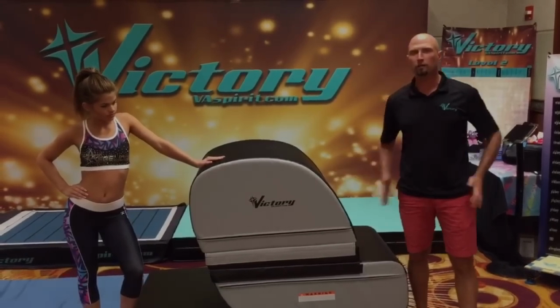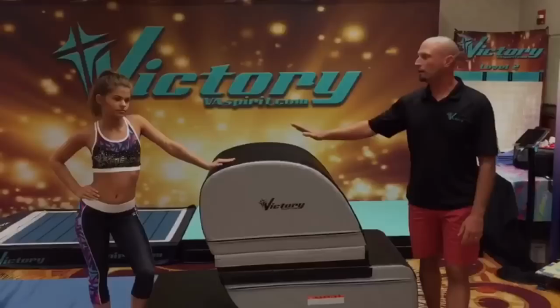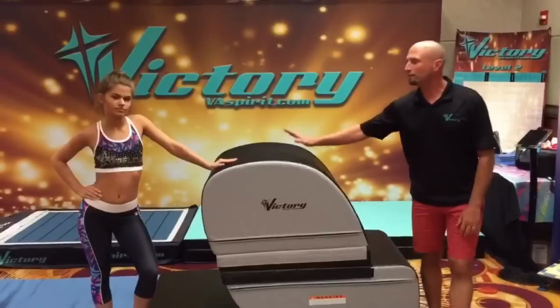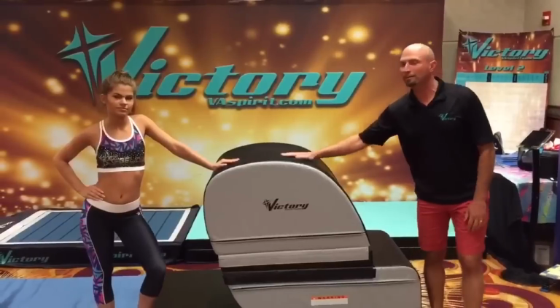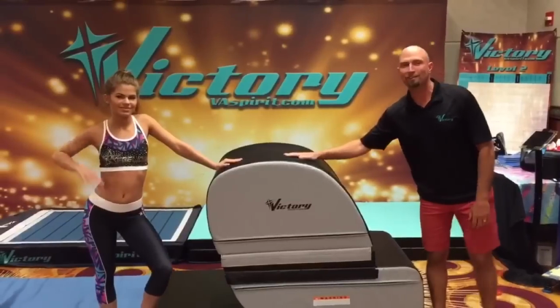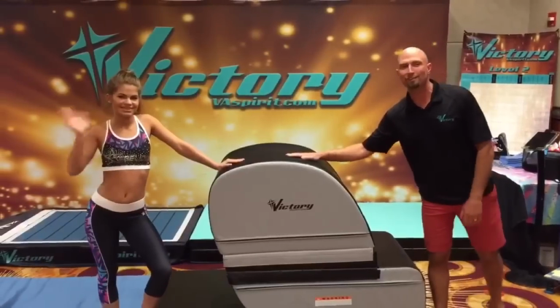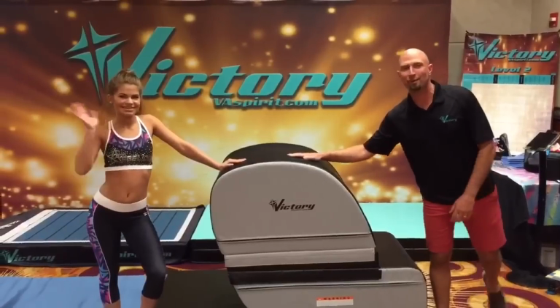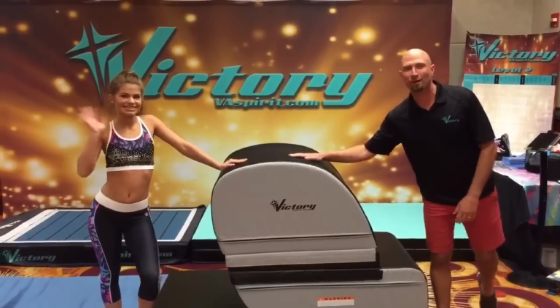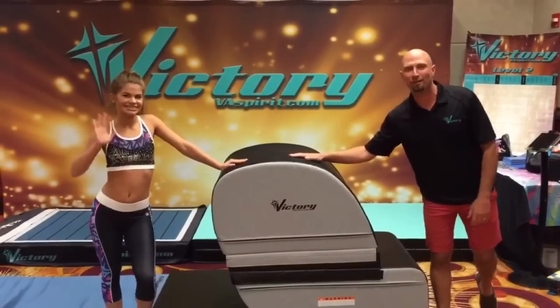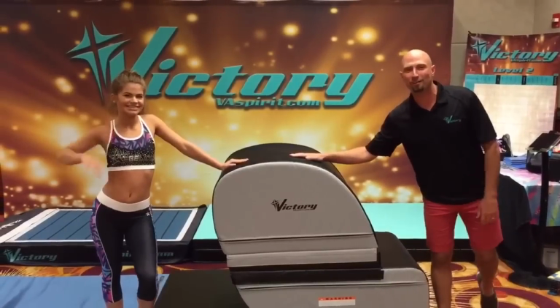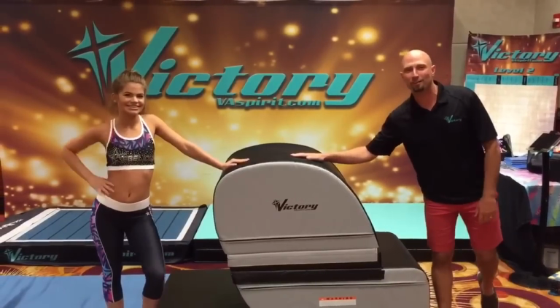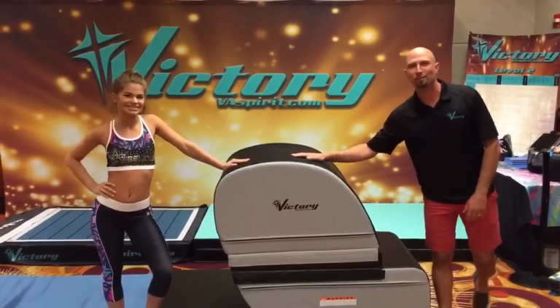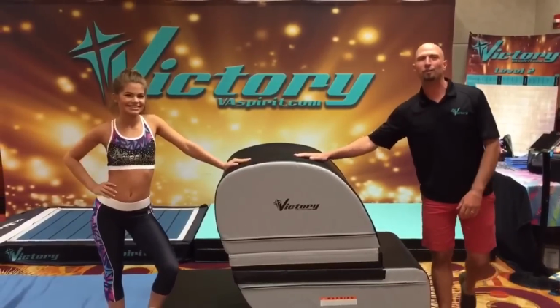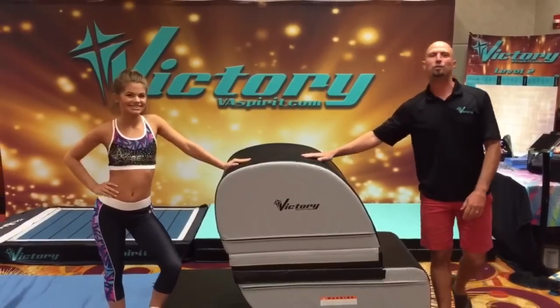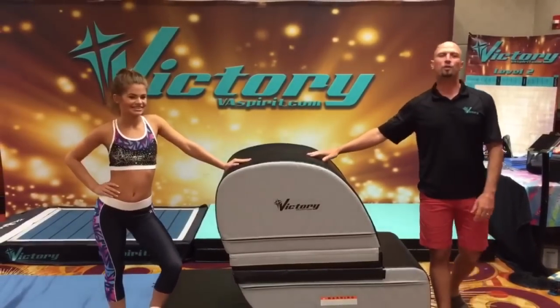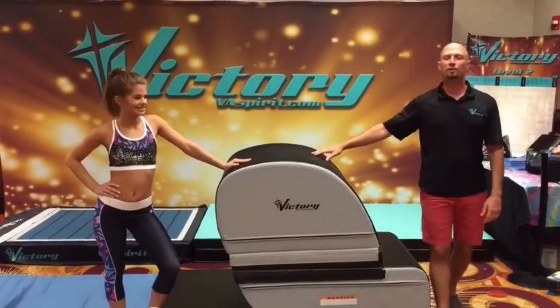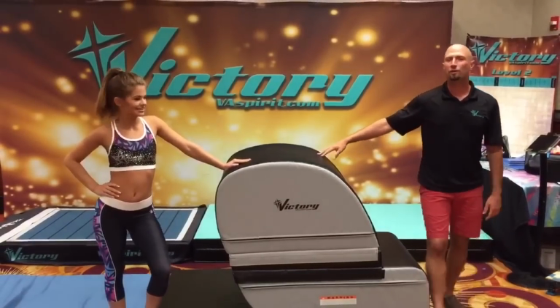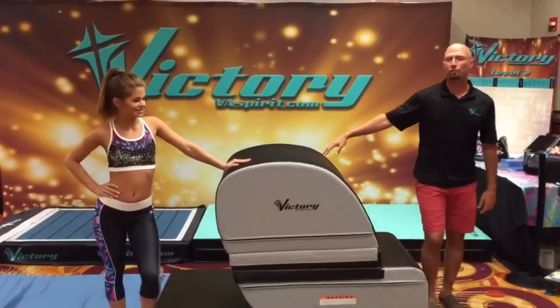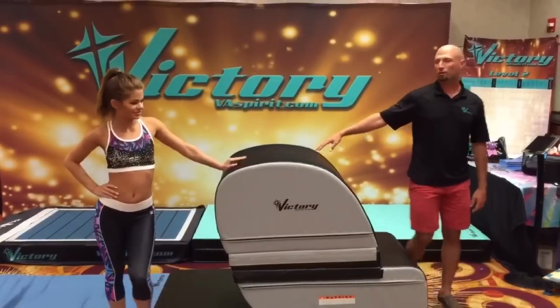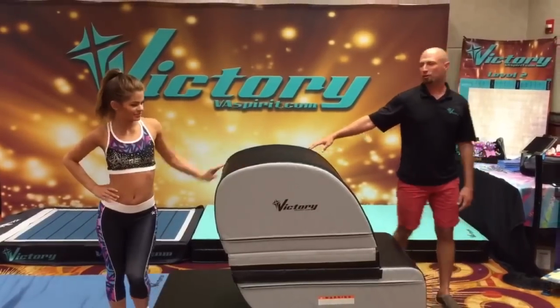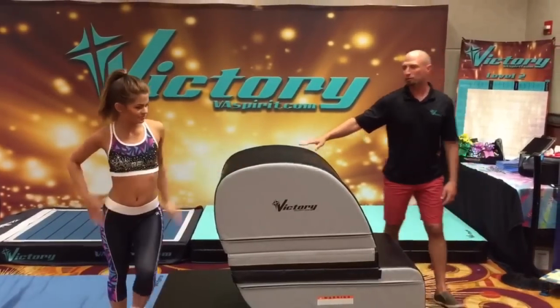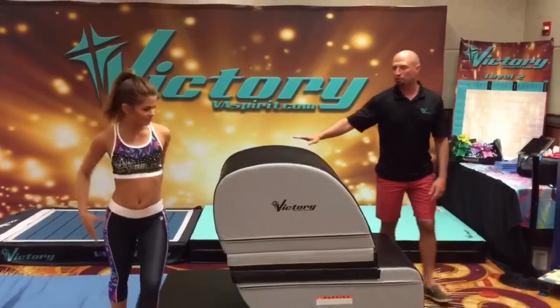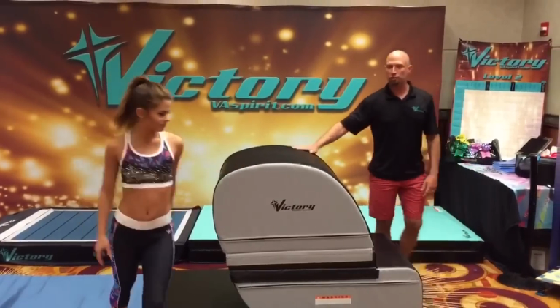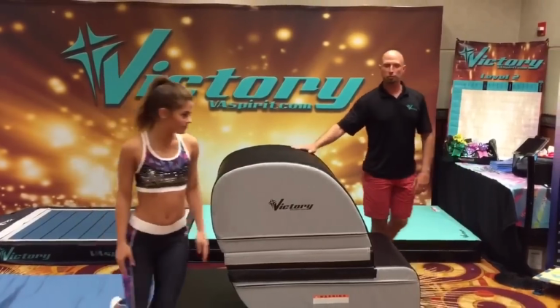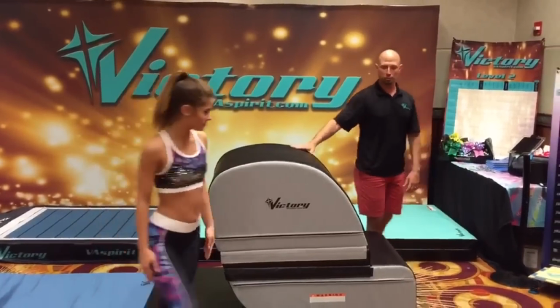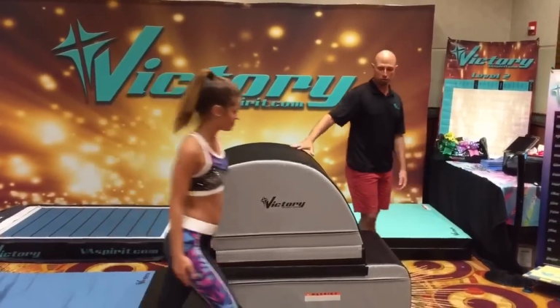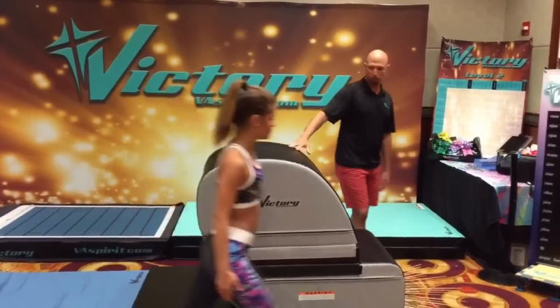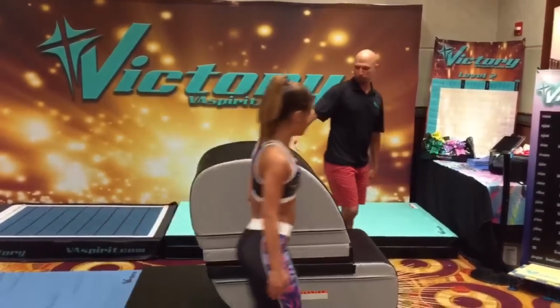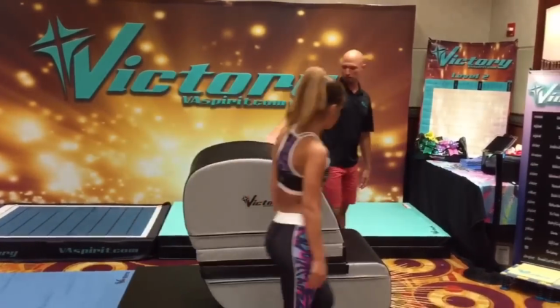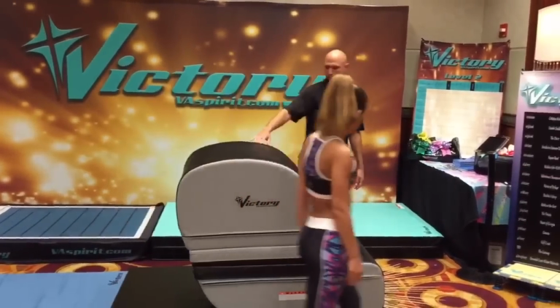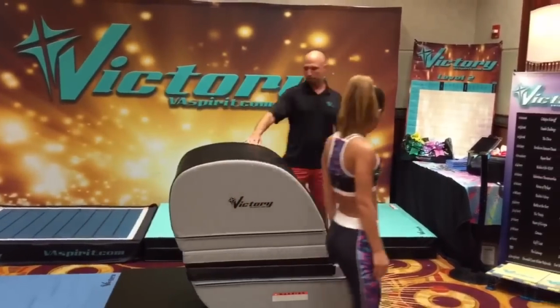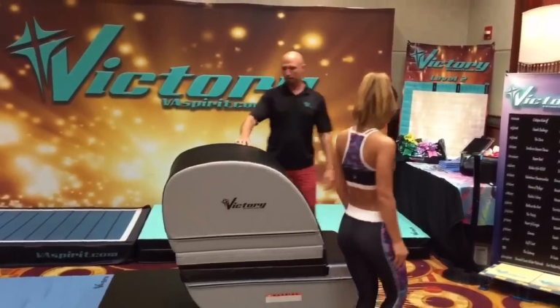This is Katya, our athlete that's going to demonstrate for us. Come on over. She's sporting her Rebel attire tonight.